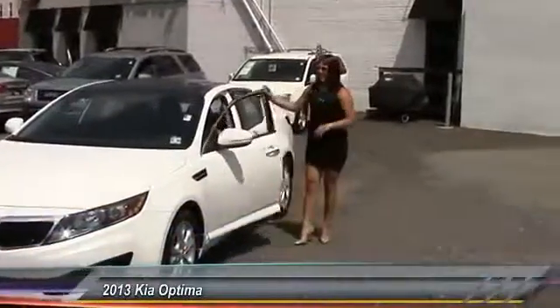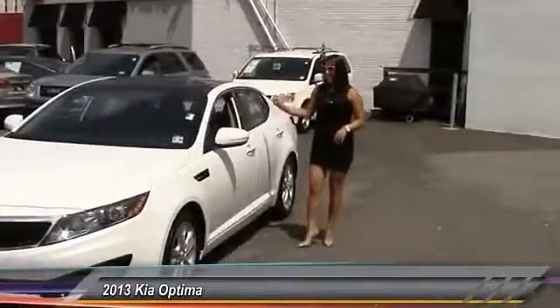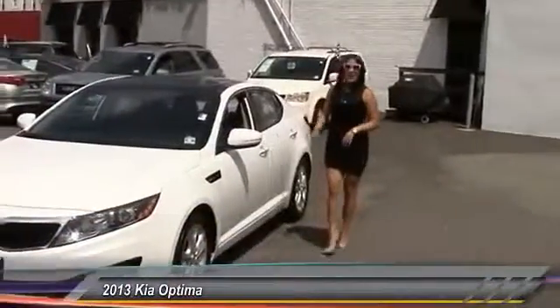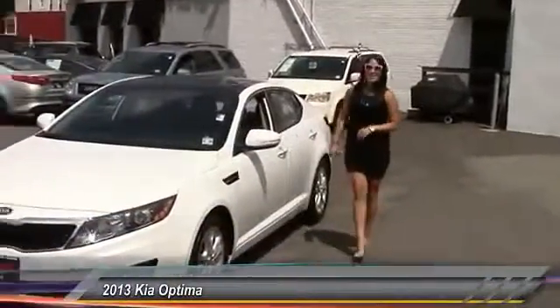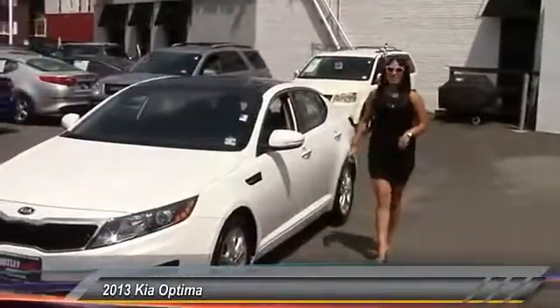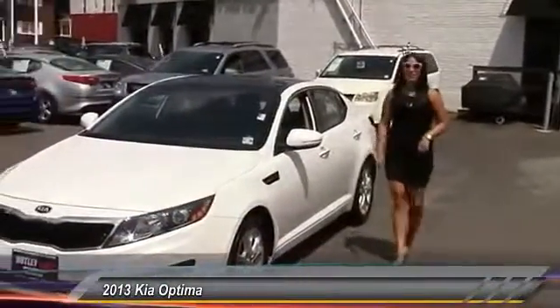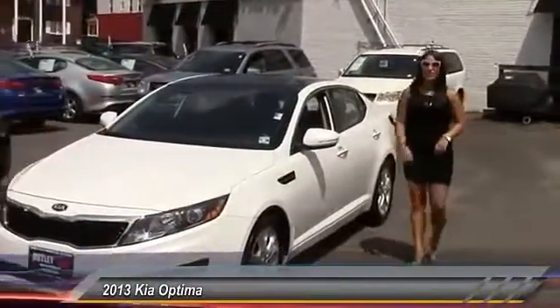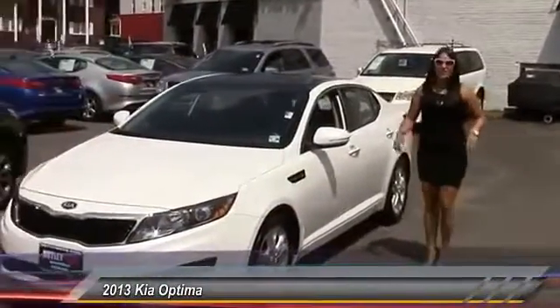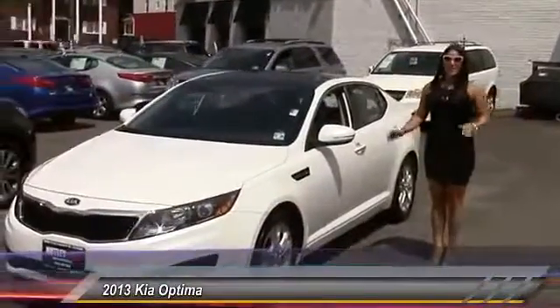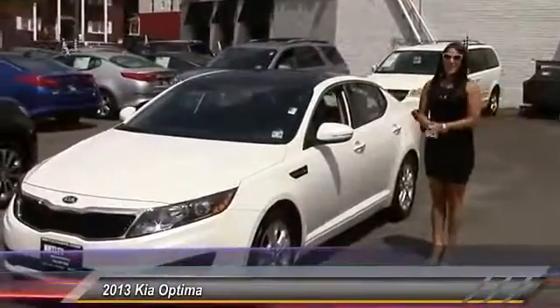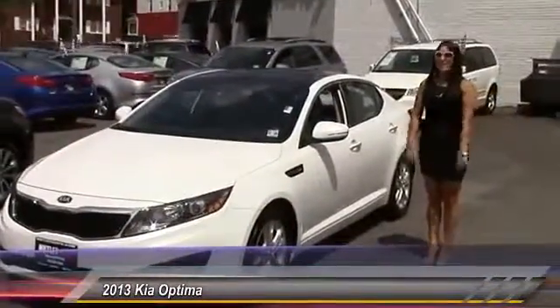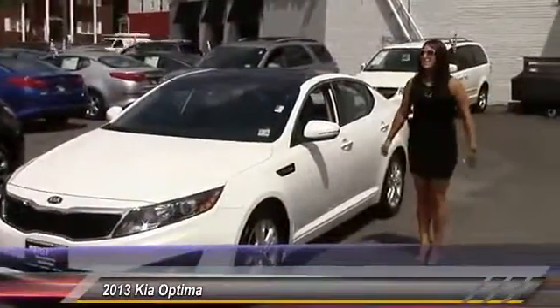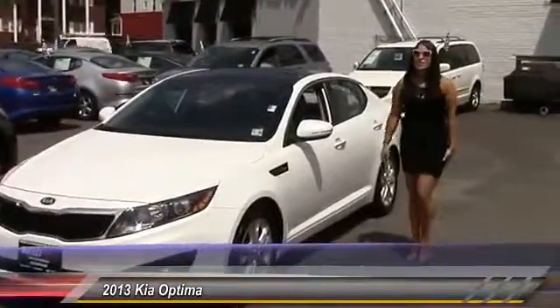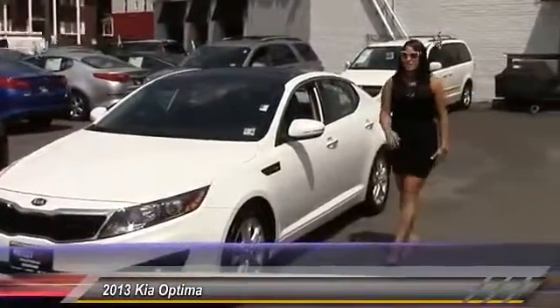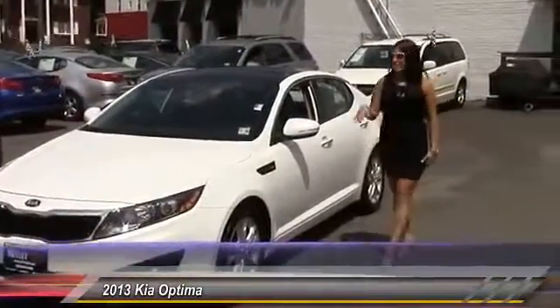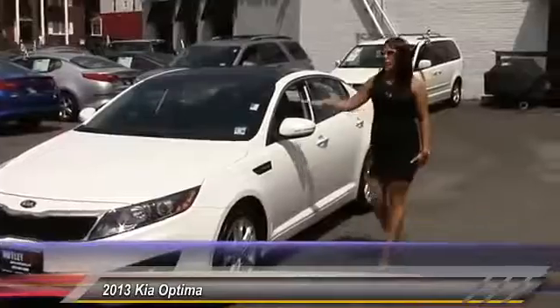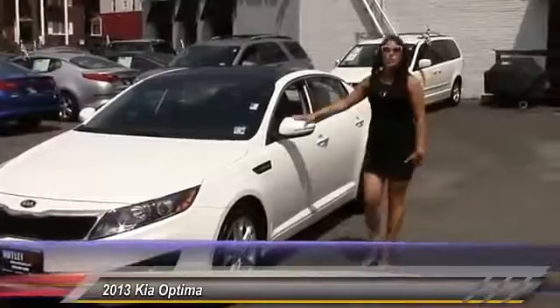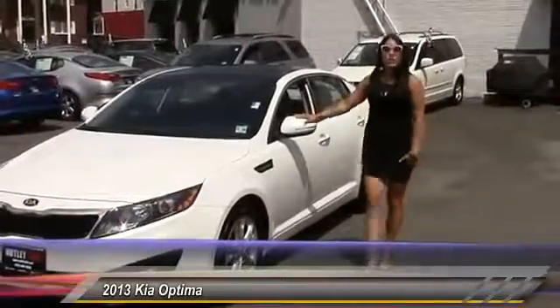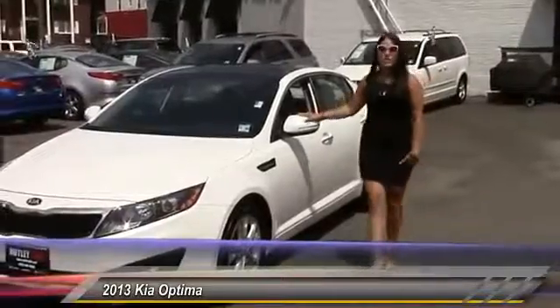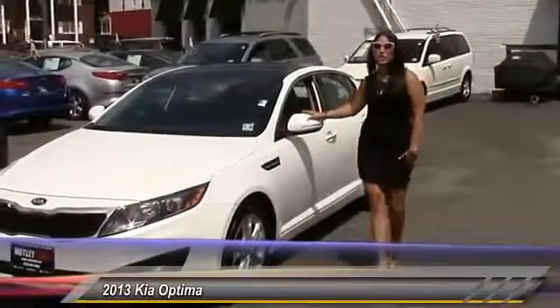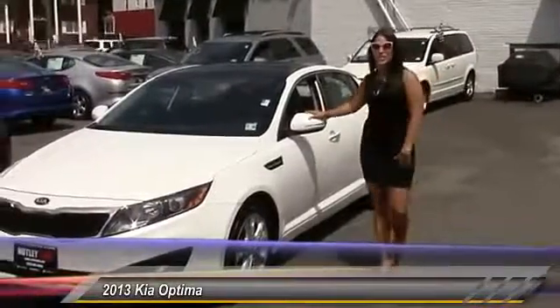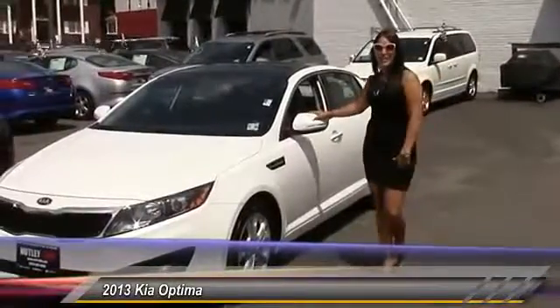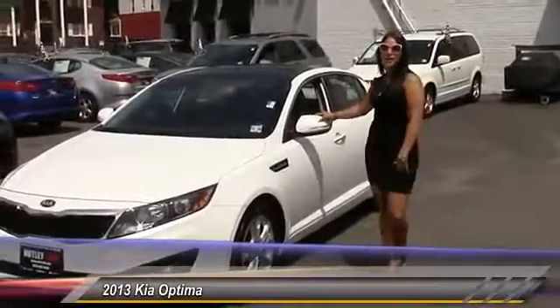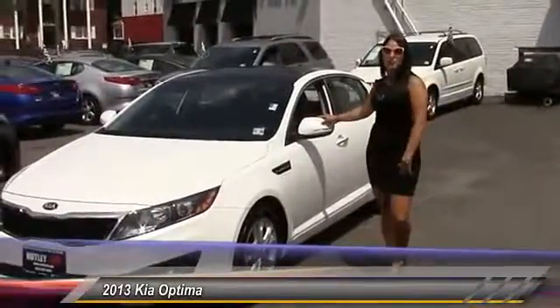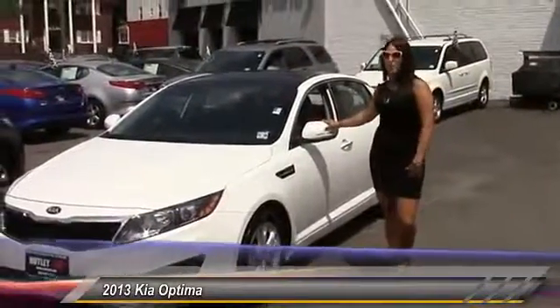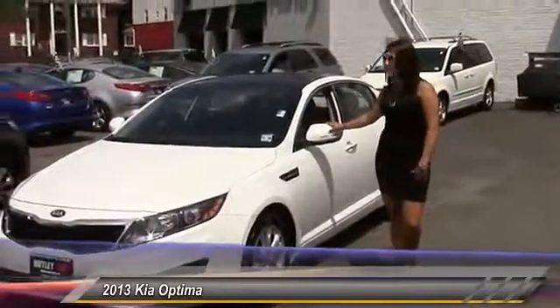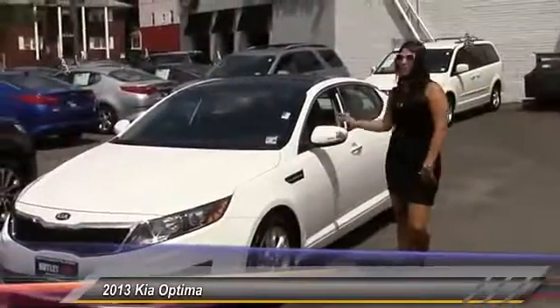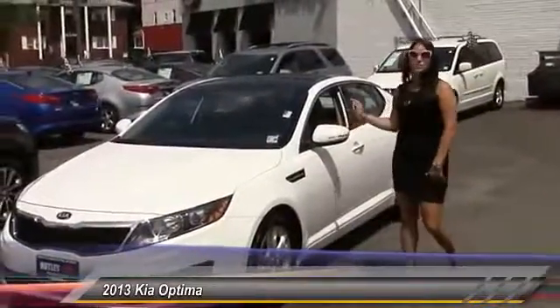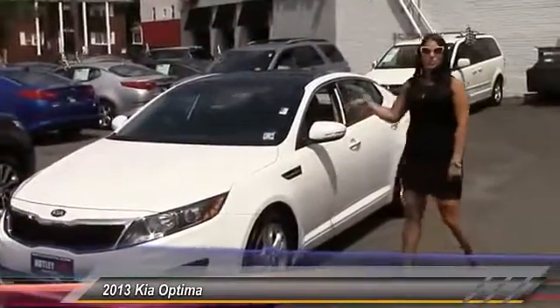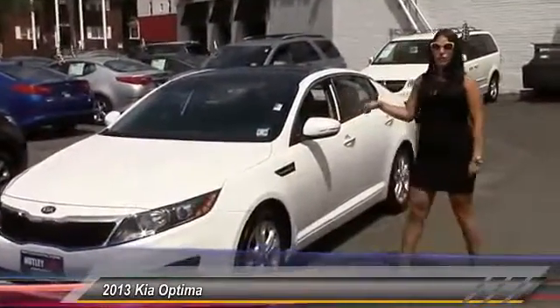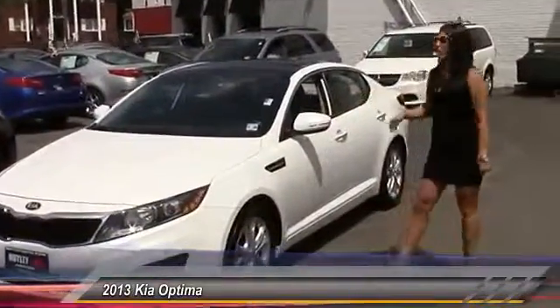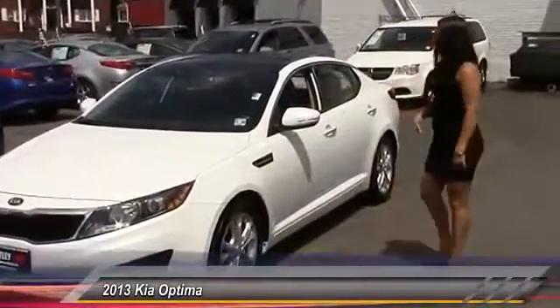Hello guys, this is Valerie at Nutley Kia. Ladies and gentlemen, this 2013 Kia Optima EX is the perfect car for you.